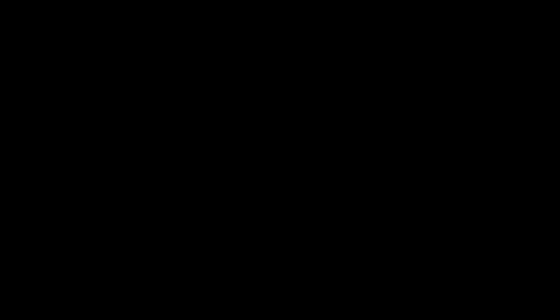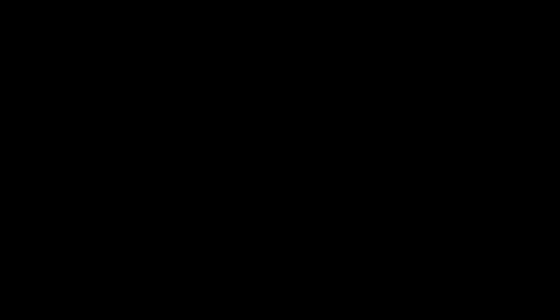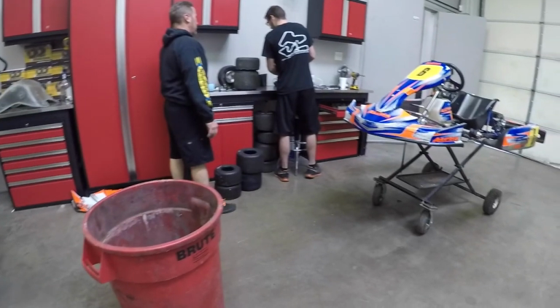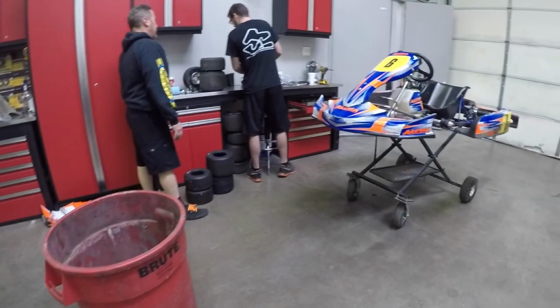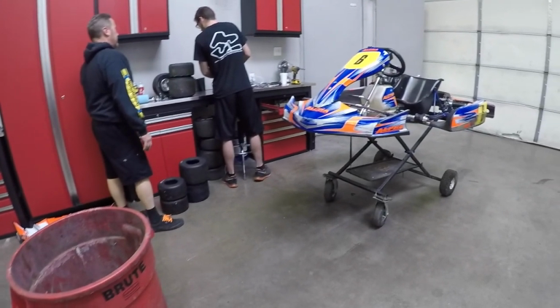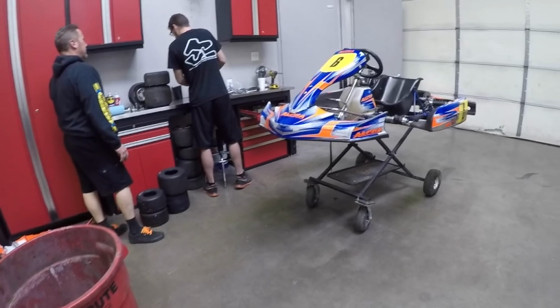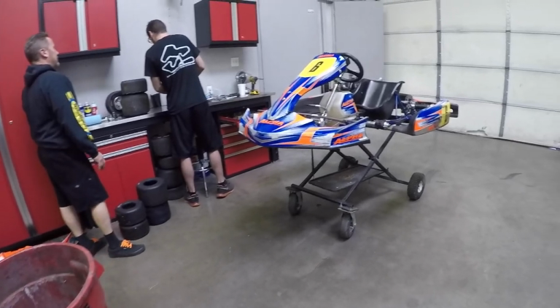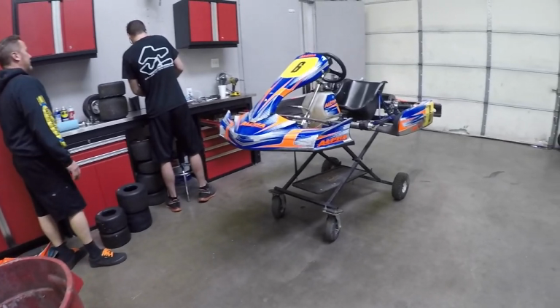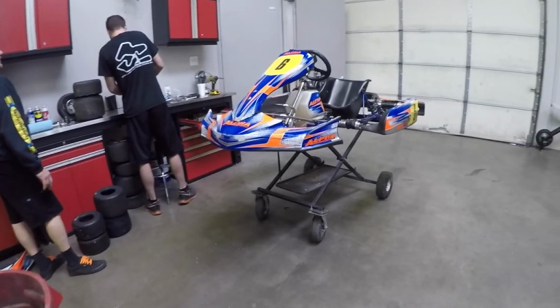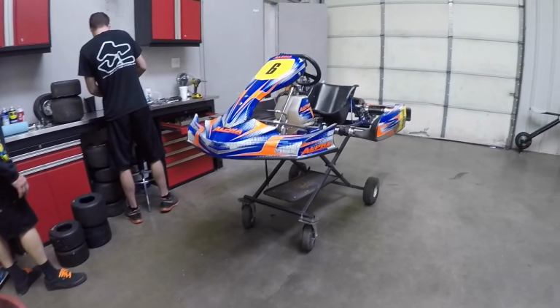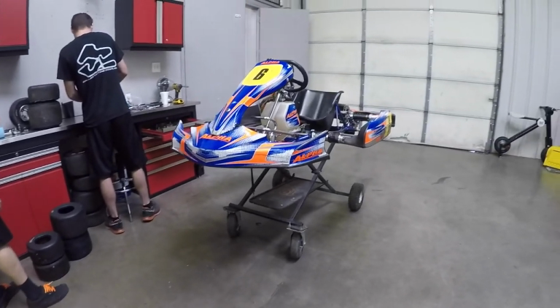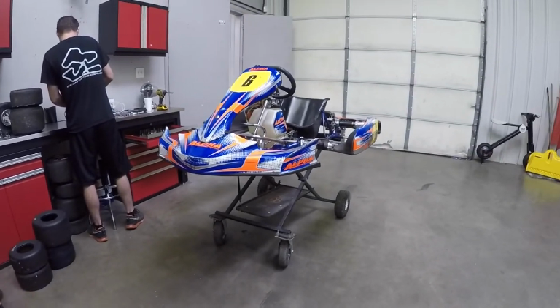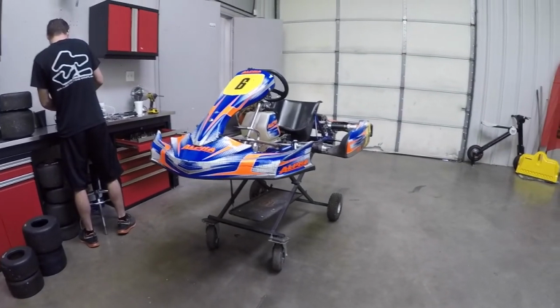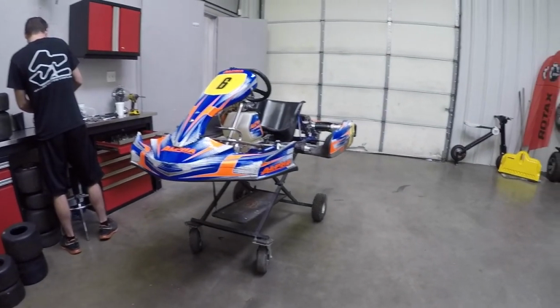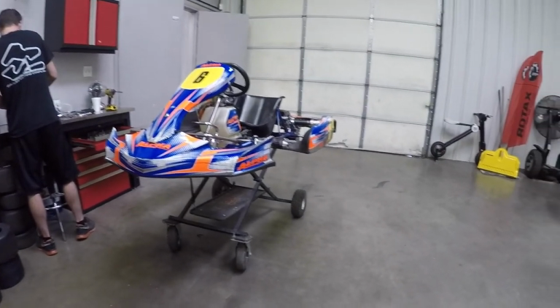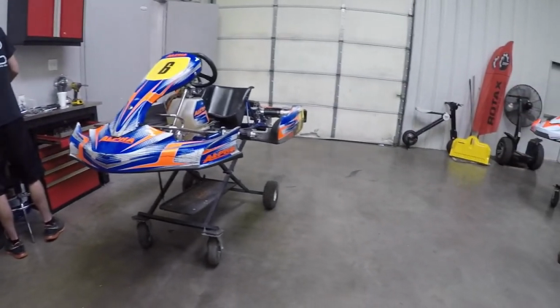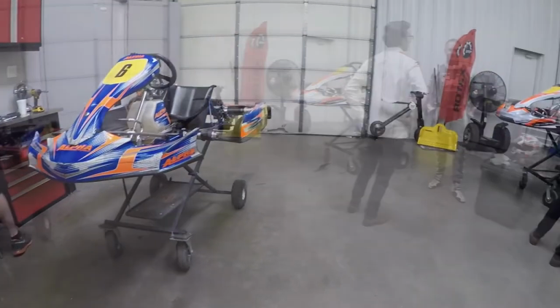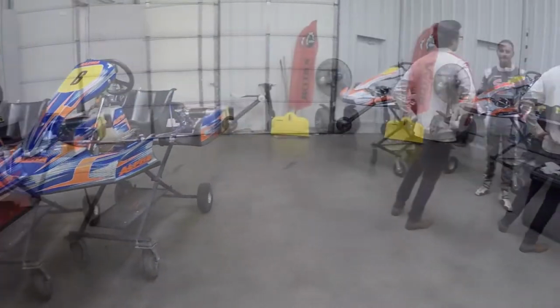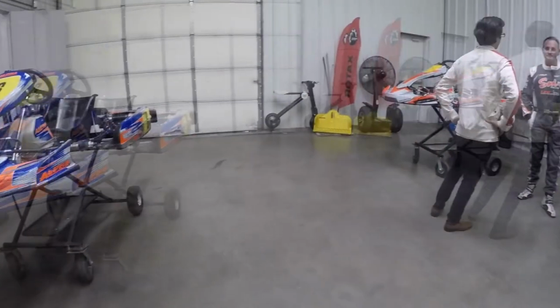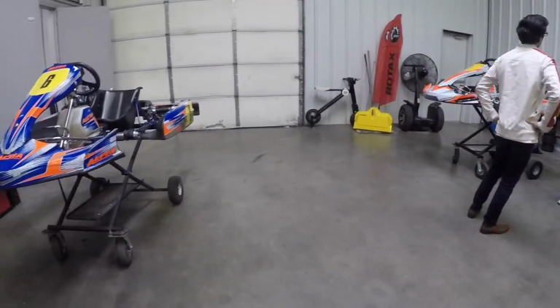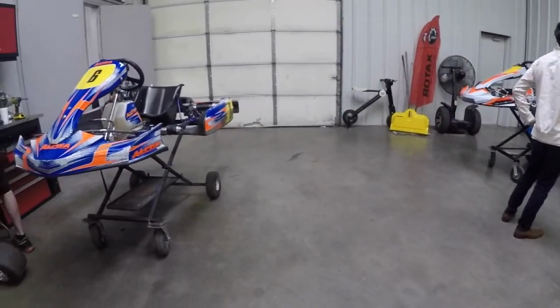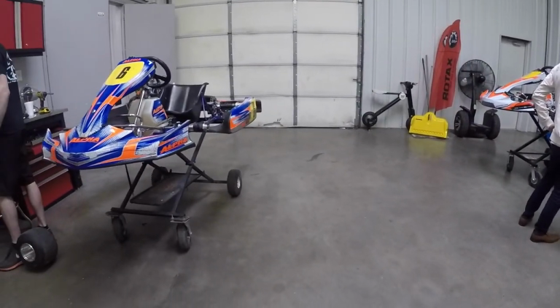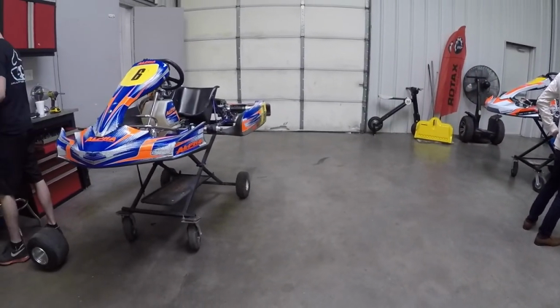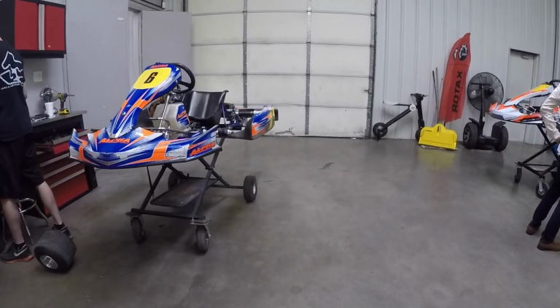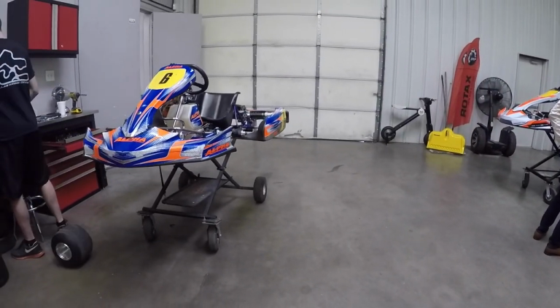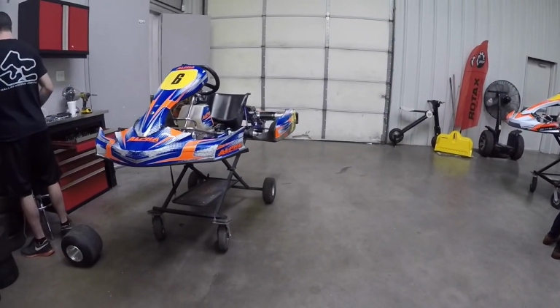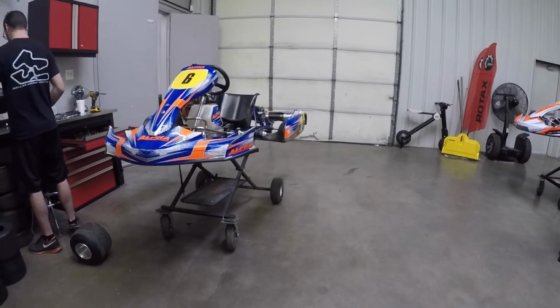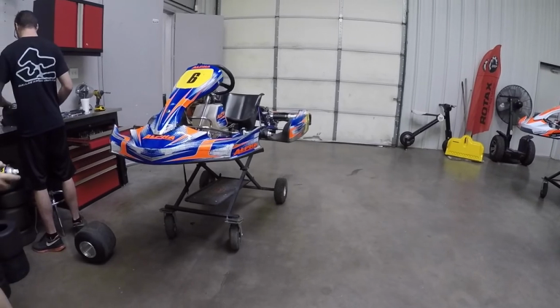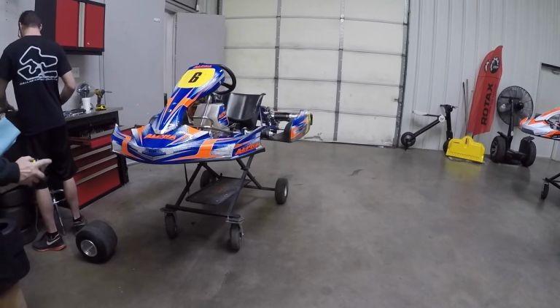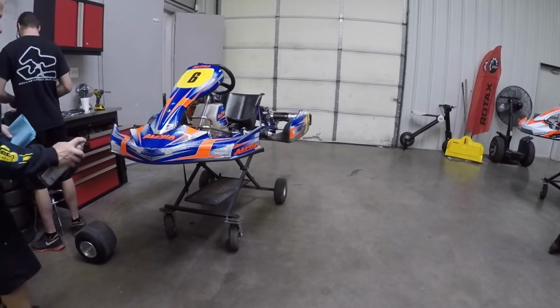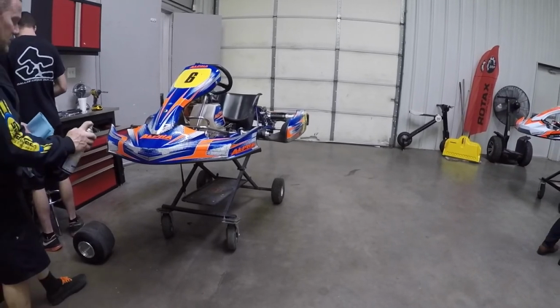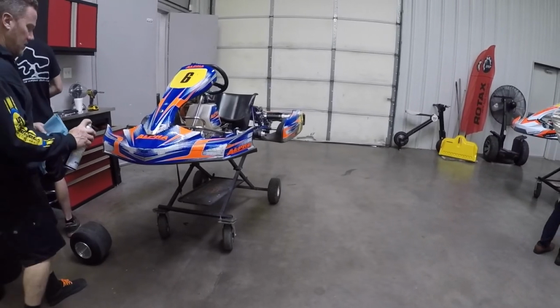Well, it's a big day, boys and girls. Today I got the test drive at Briggs & Stratton LO206 Race Kart for the first time at the Dallas Karting Complex.